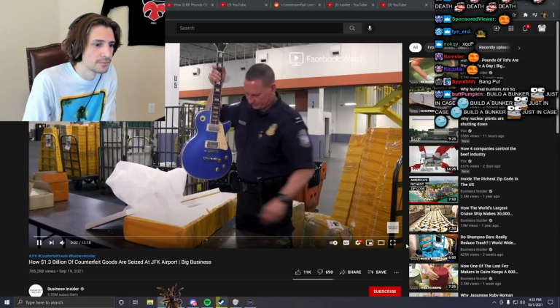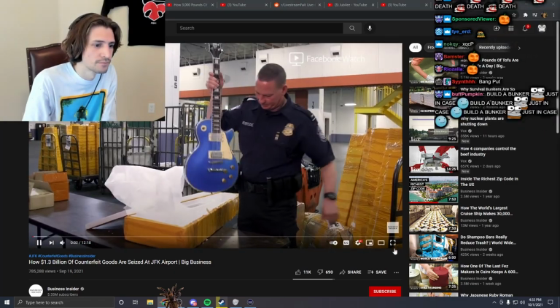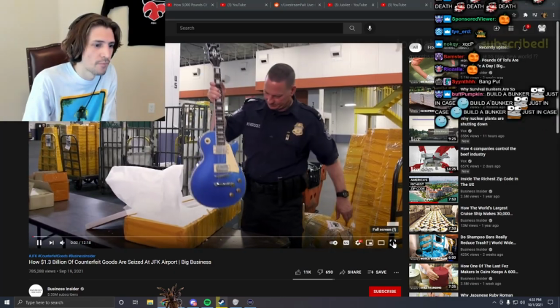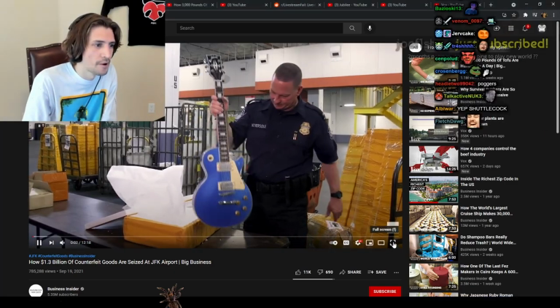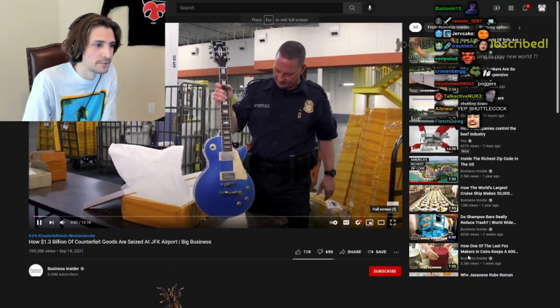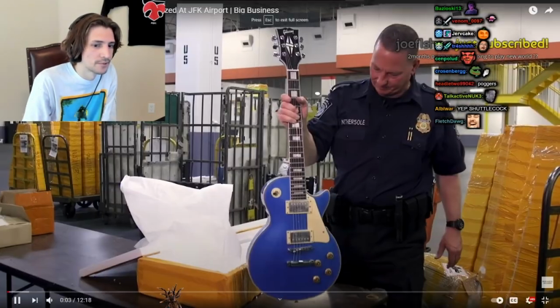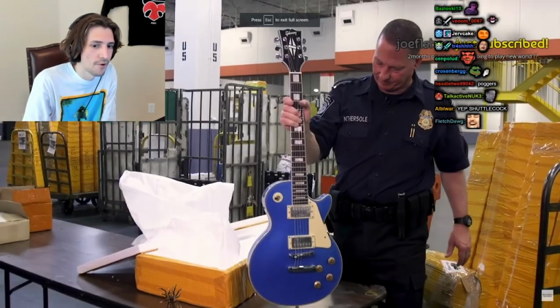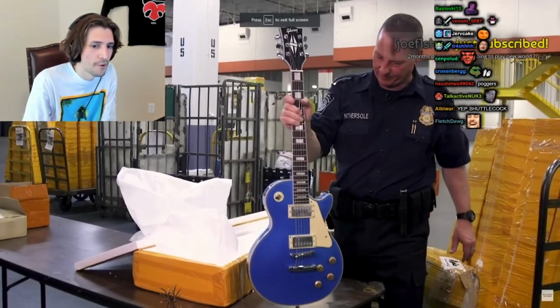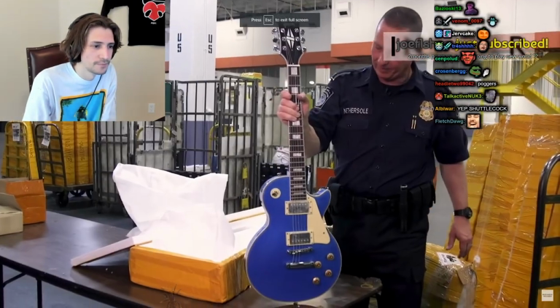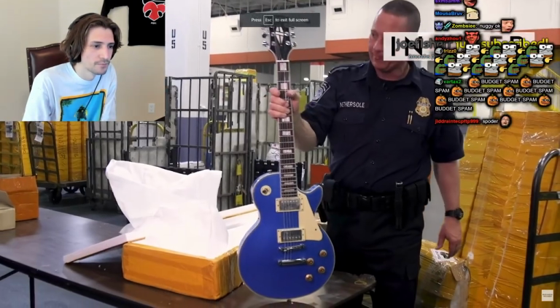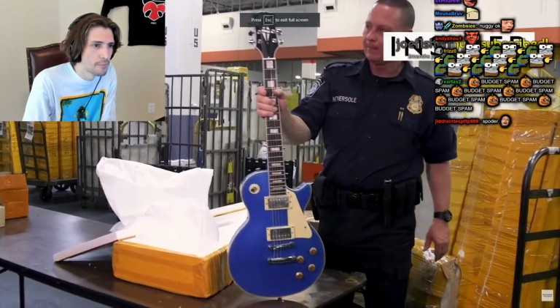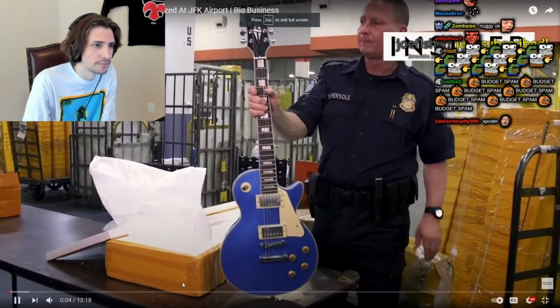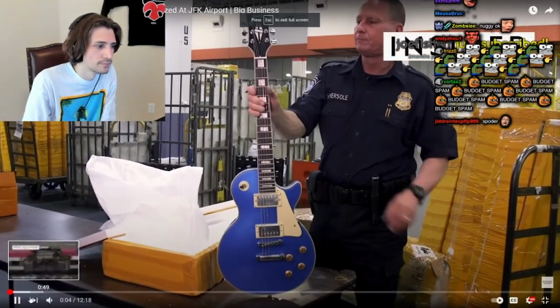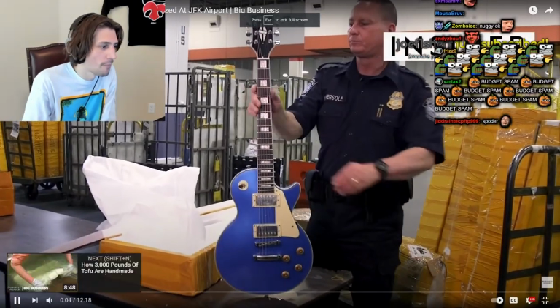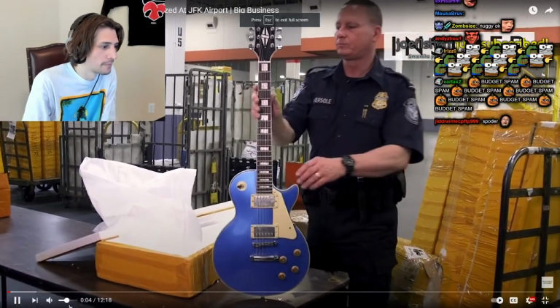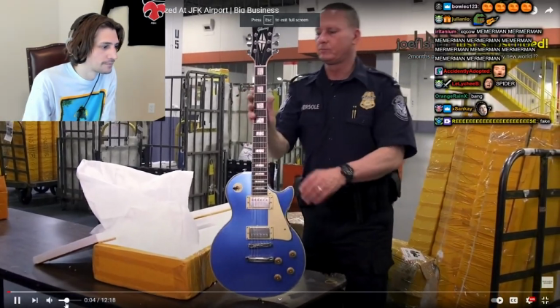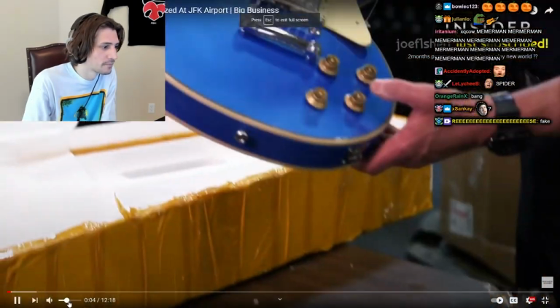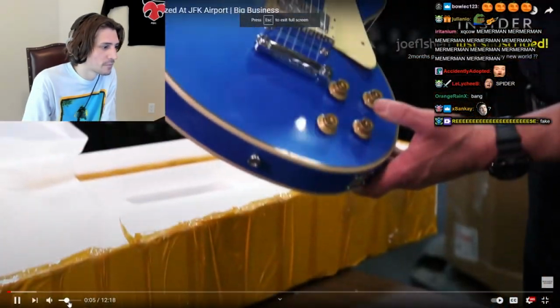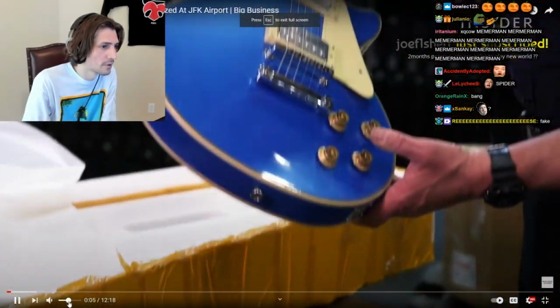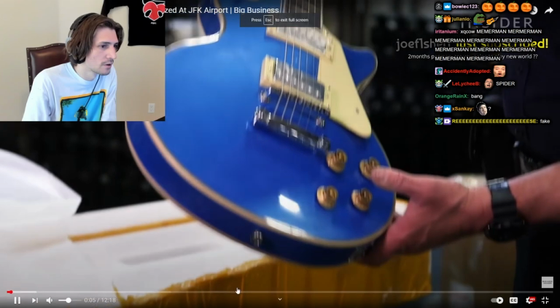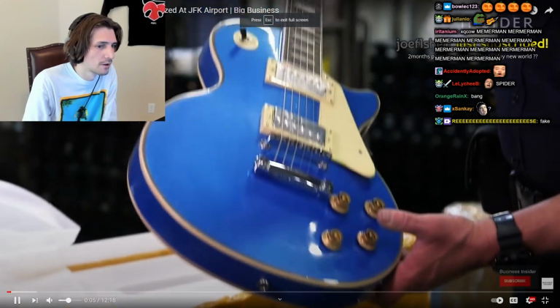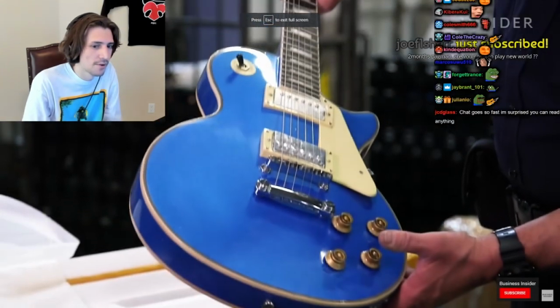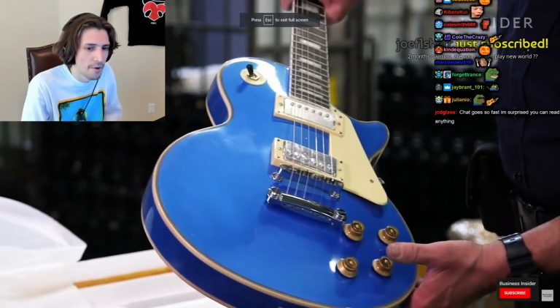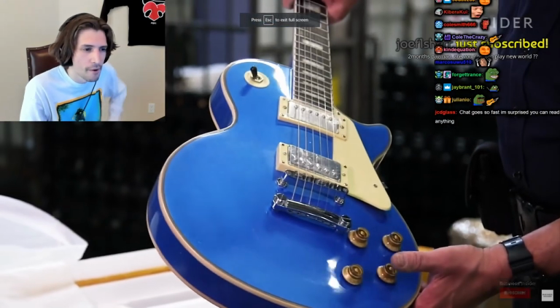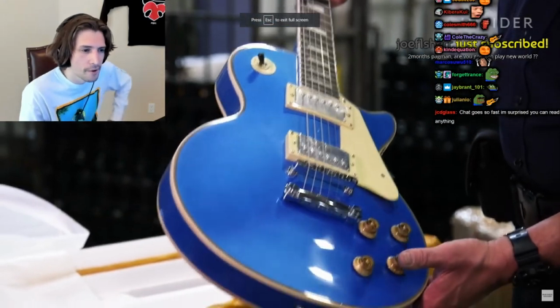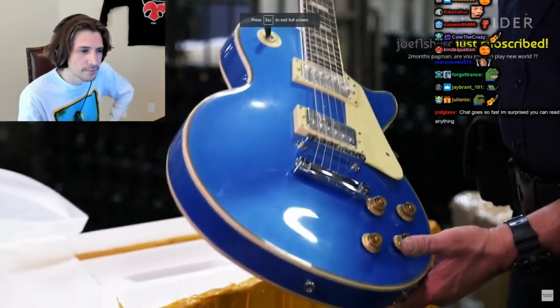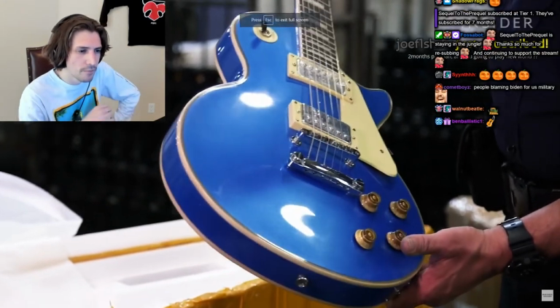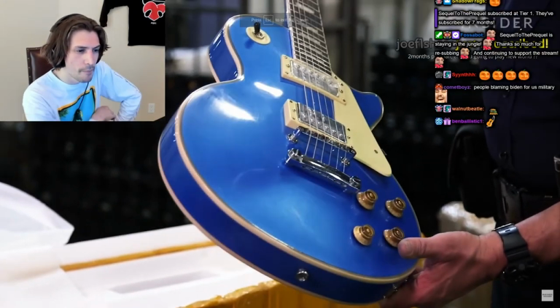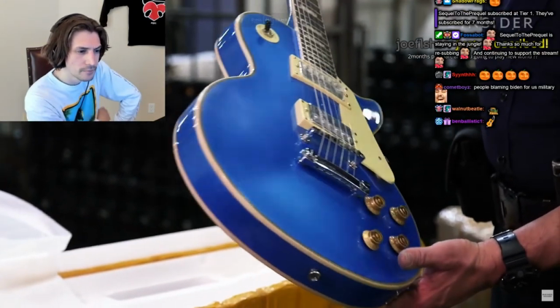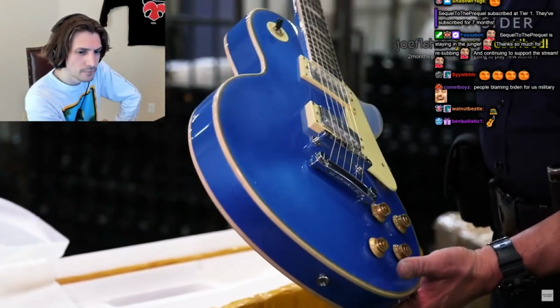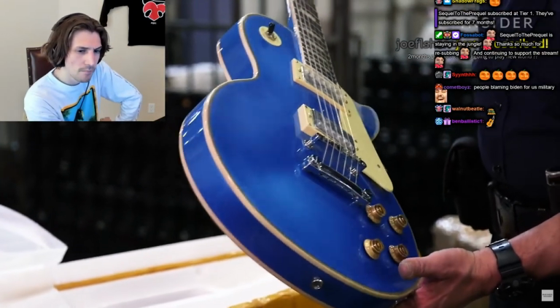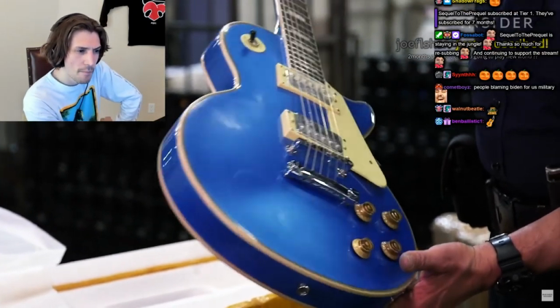This guitar might look like a real Gibson, but it's not — this is coming from China.